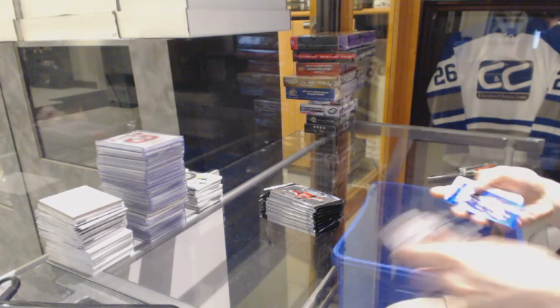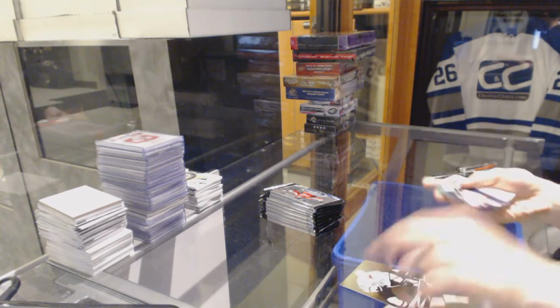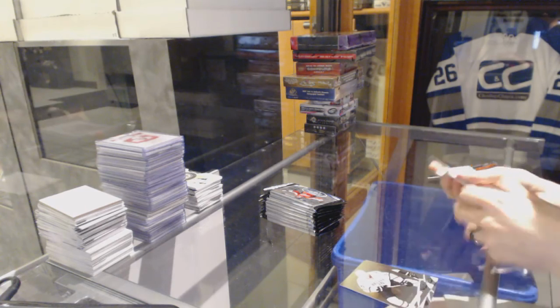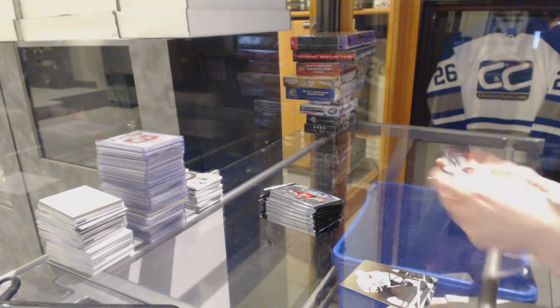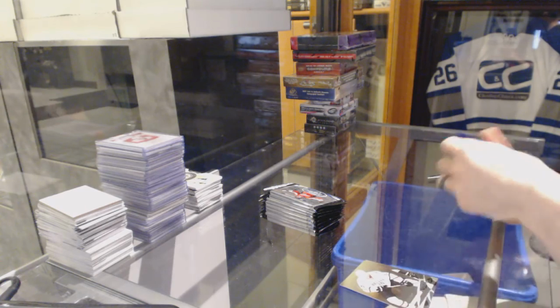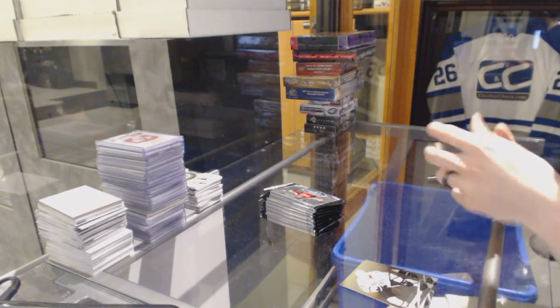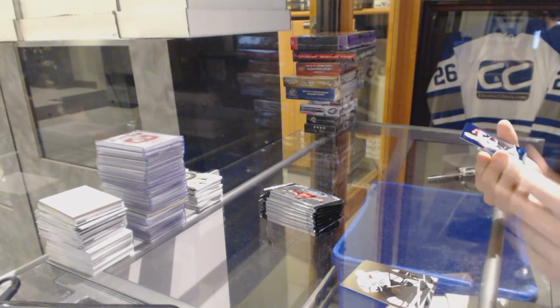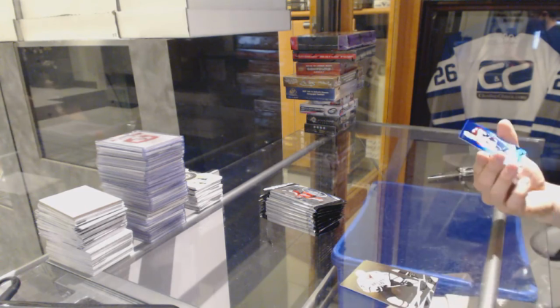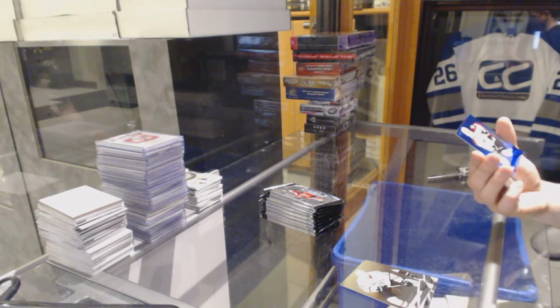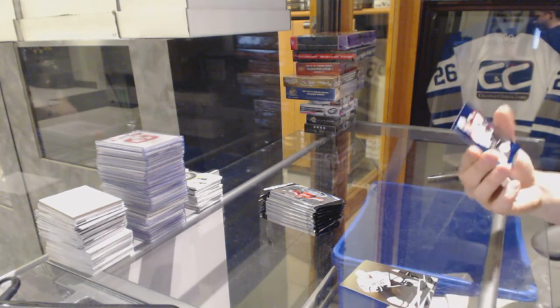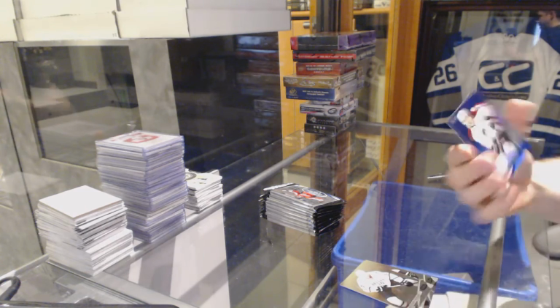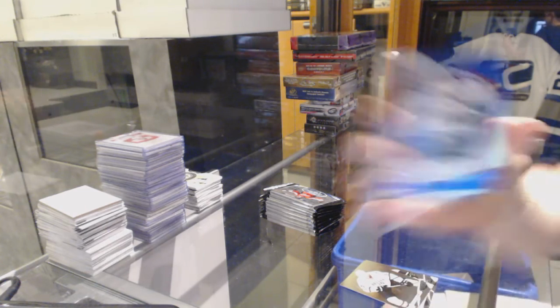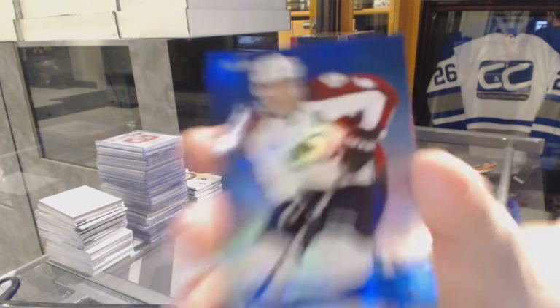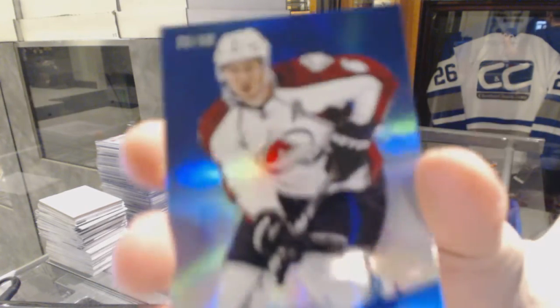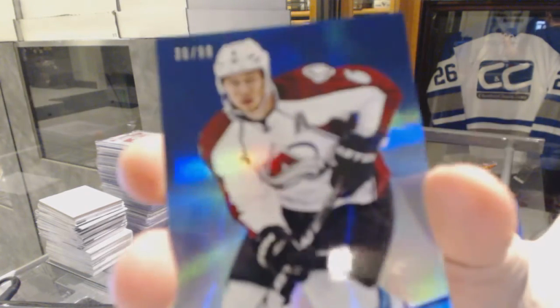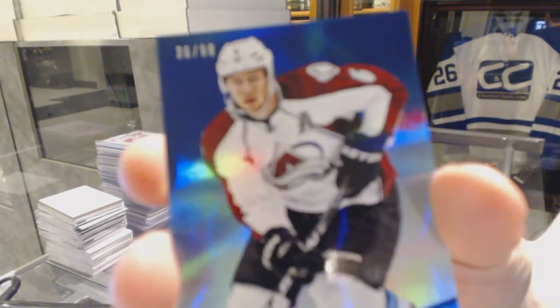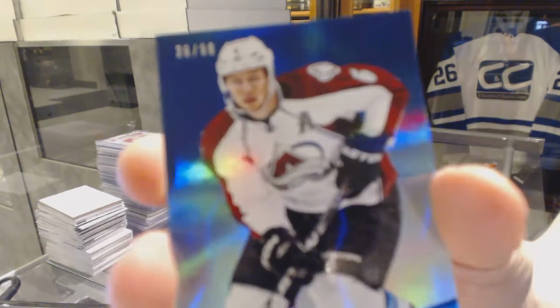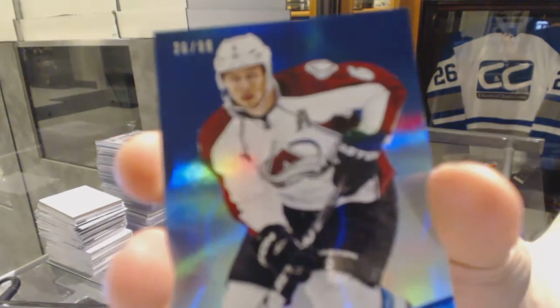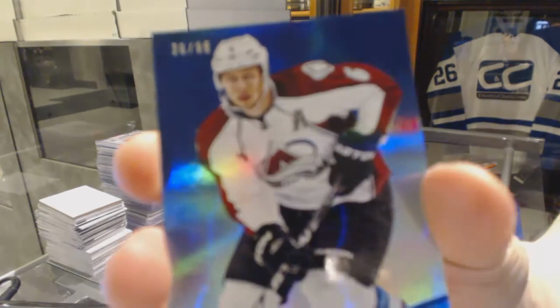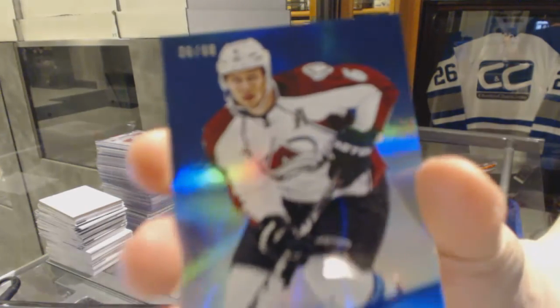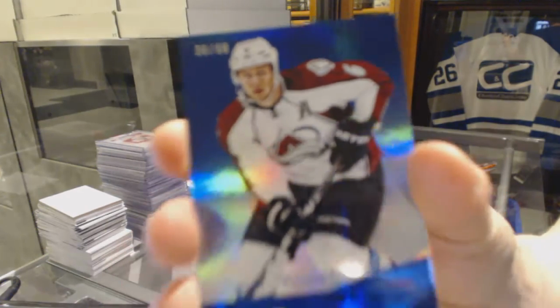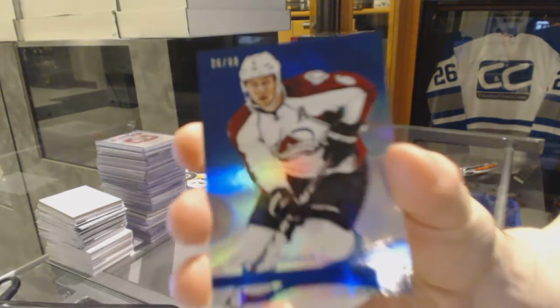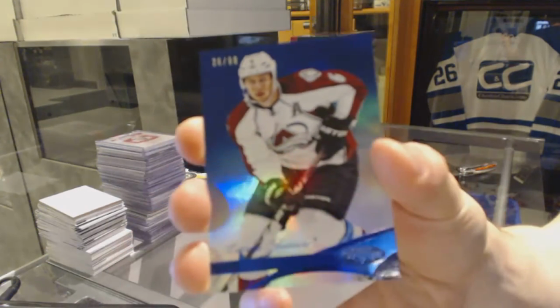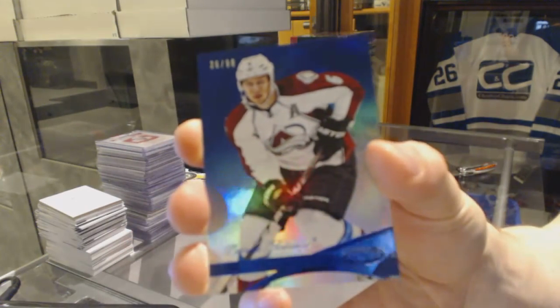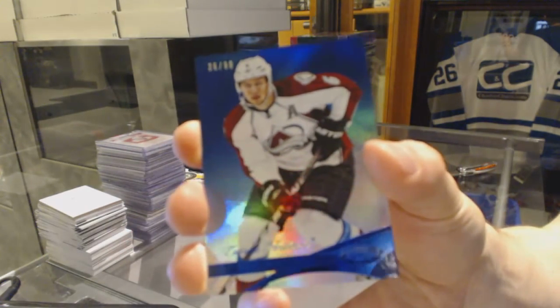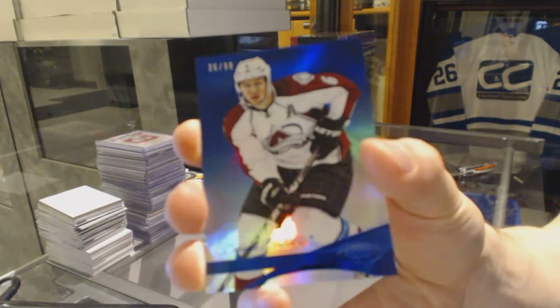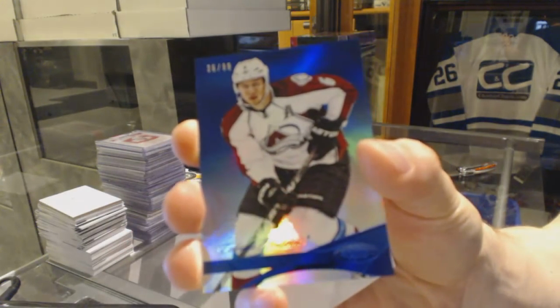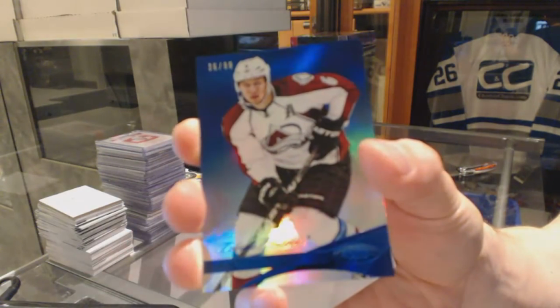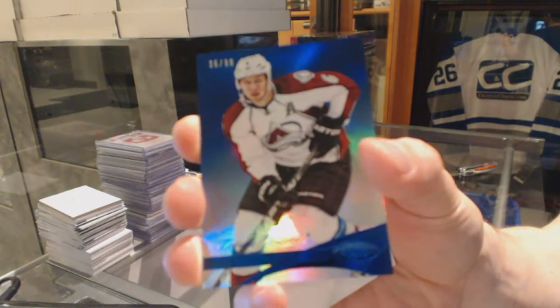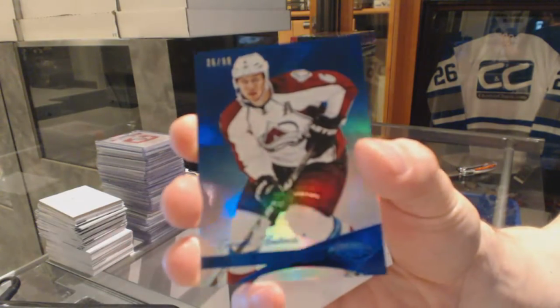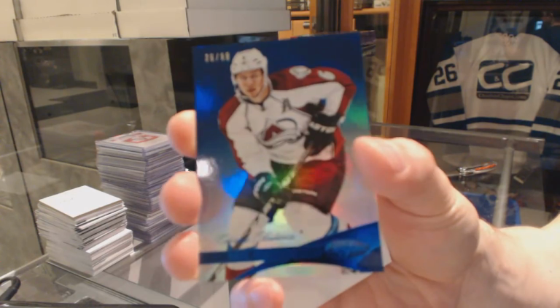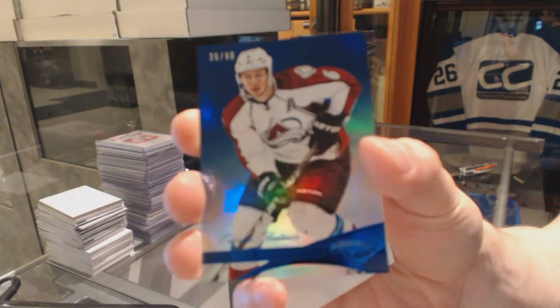We've got a mirror blue number 99 for the Colorado Avalanche, Eric Johnson.